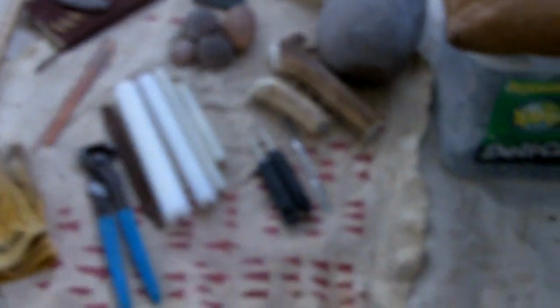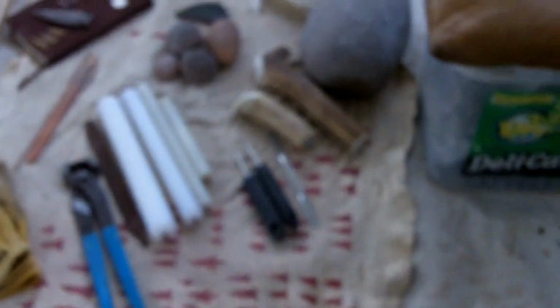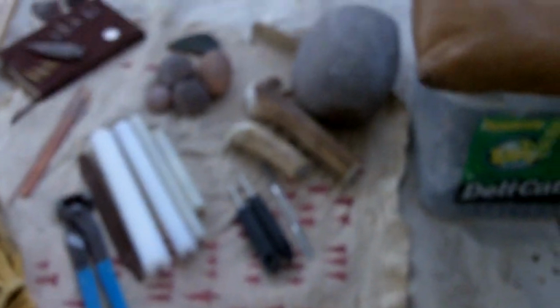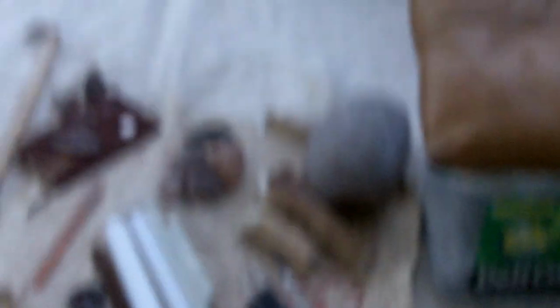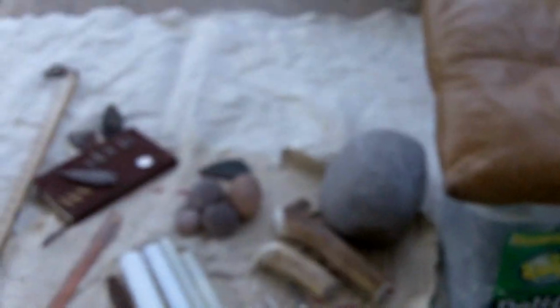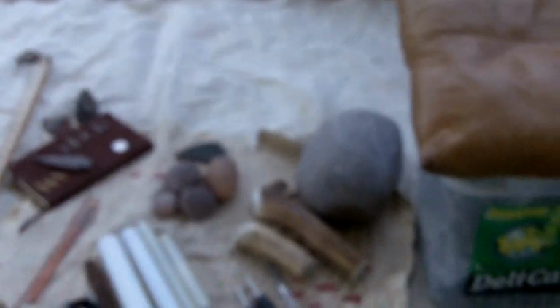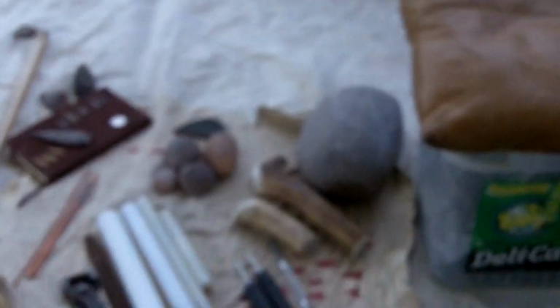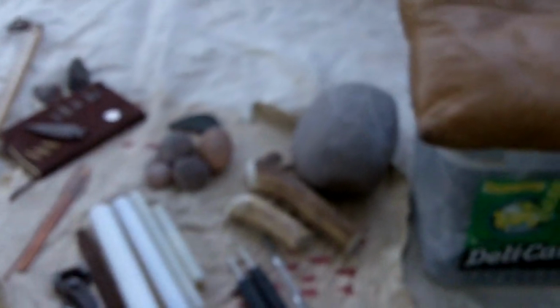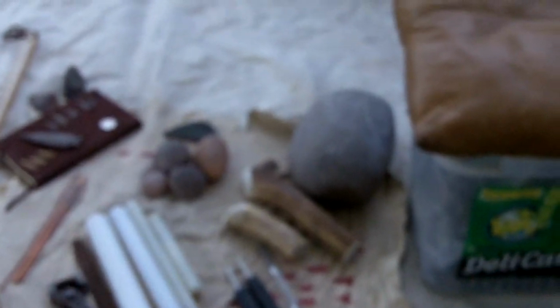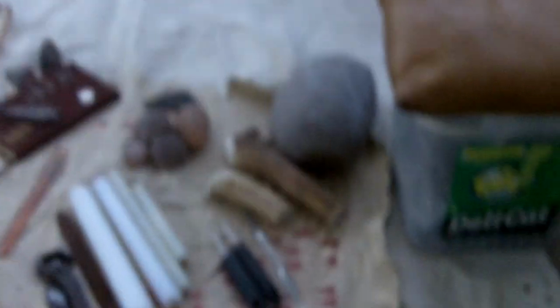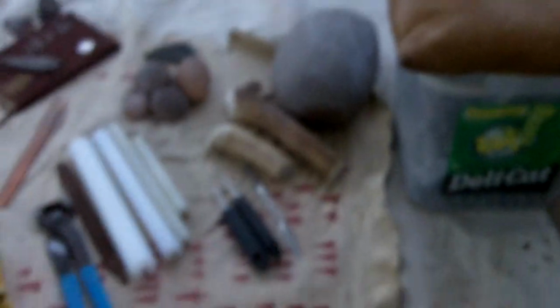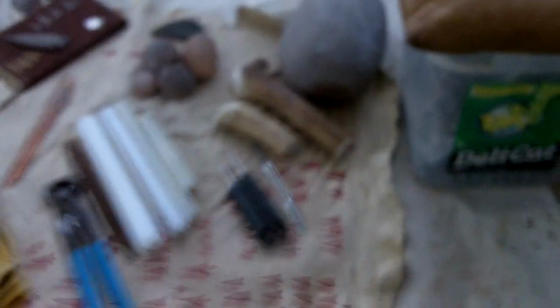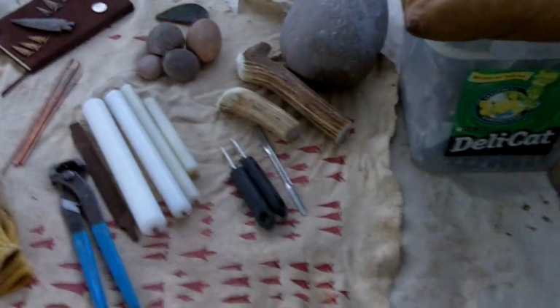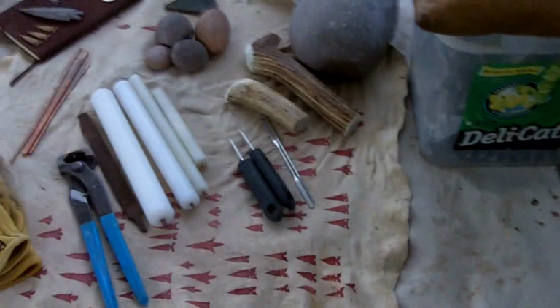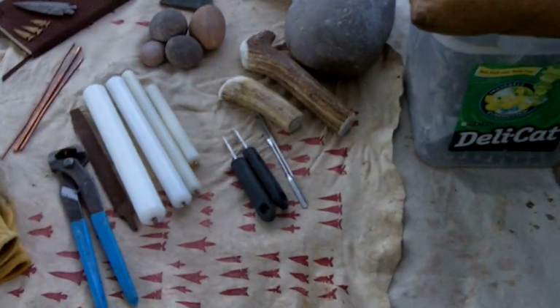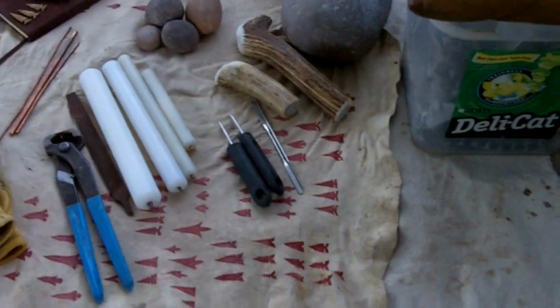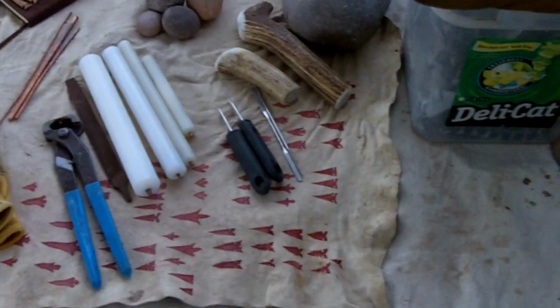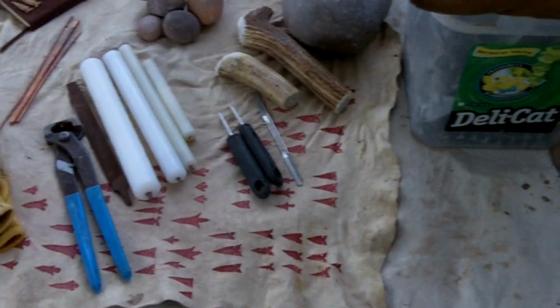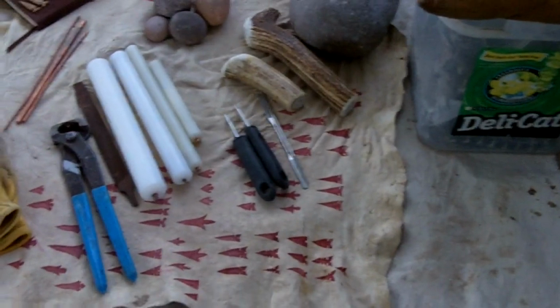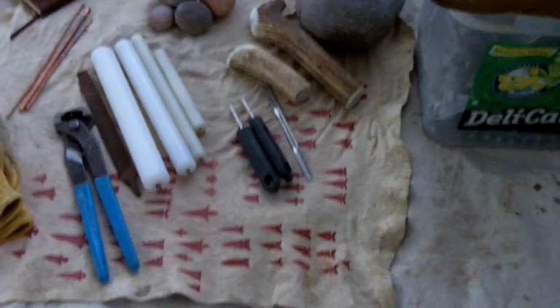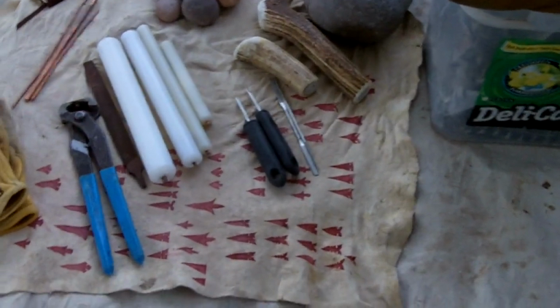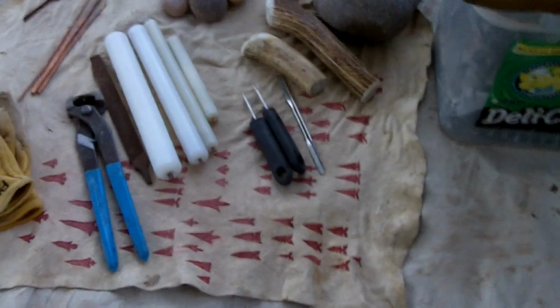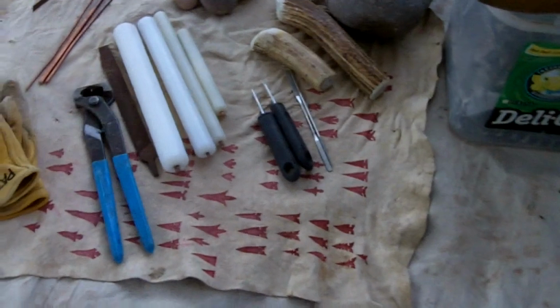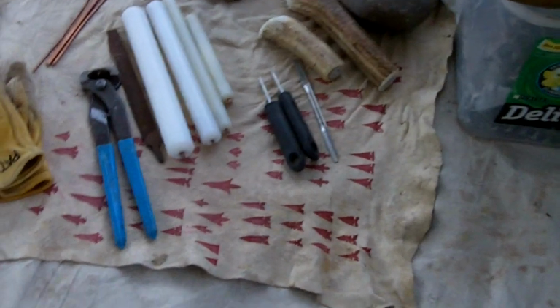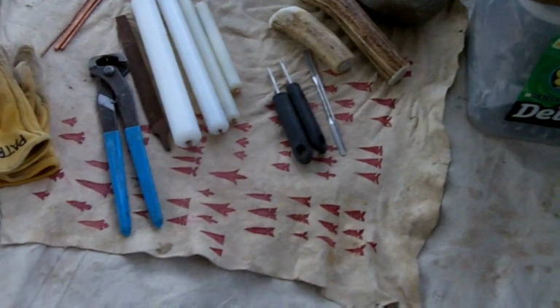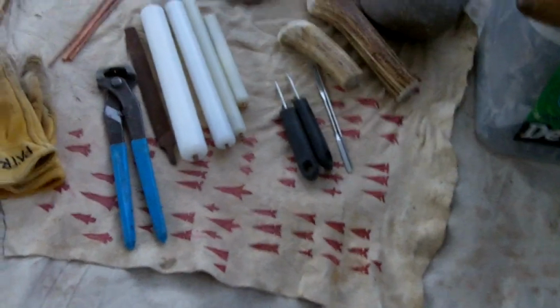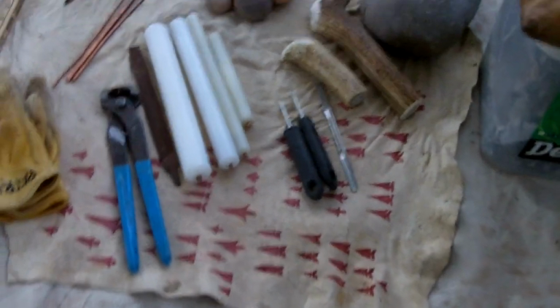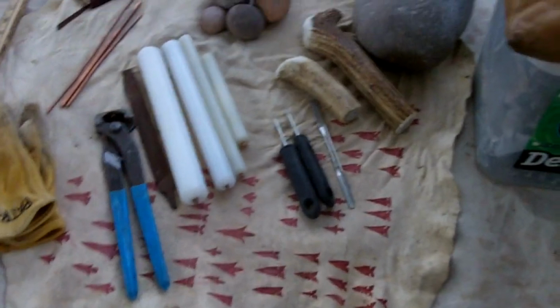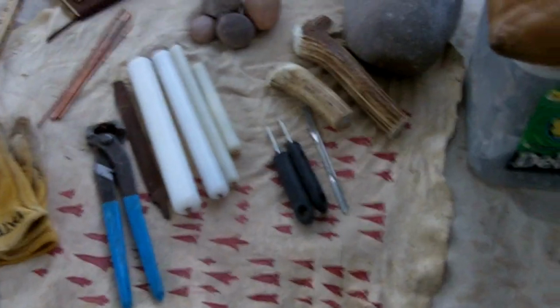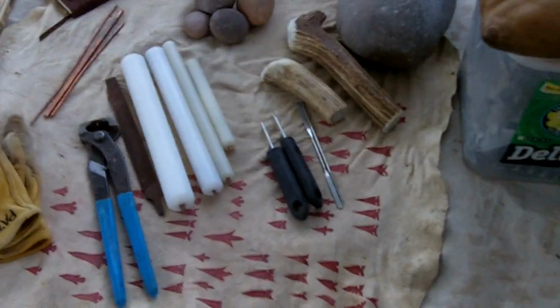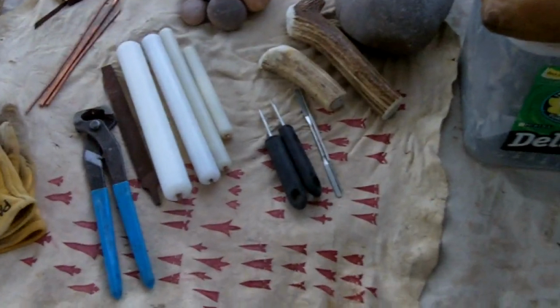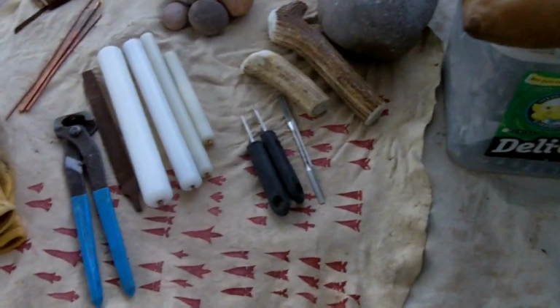My tool set is always changing and evolving. So I'm just going to quickly go over my latest tool set.